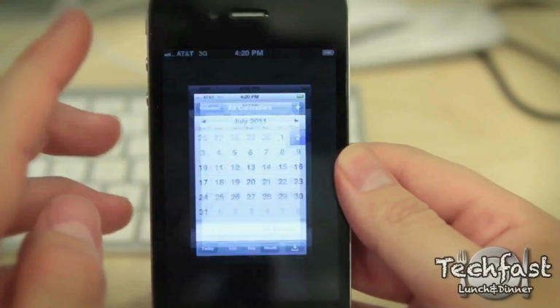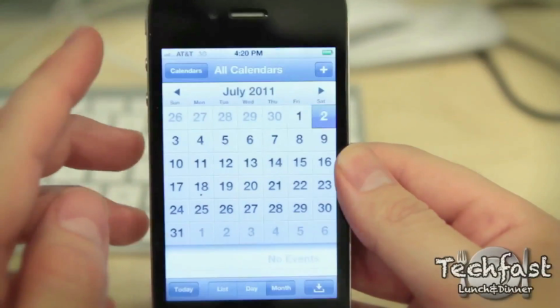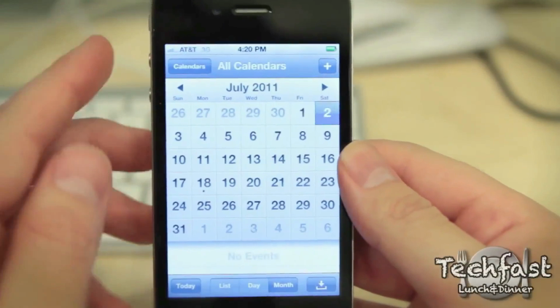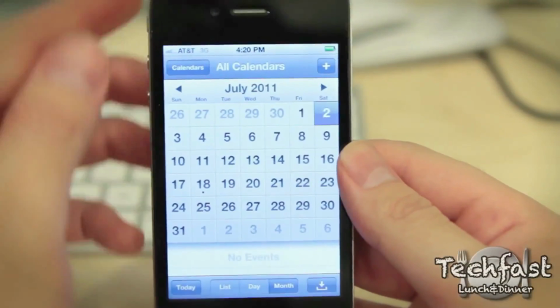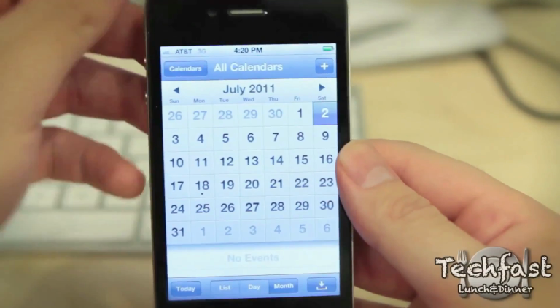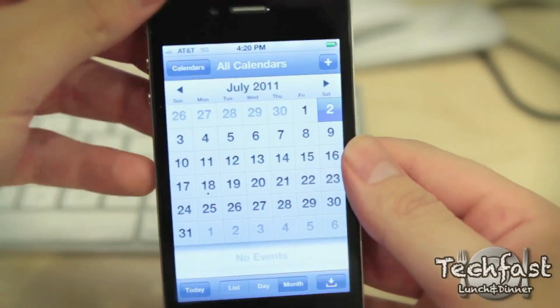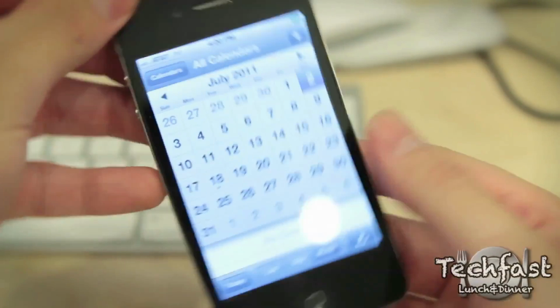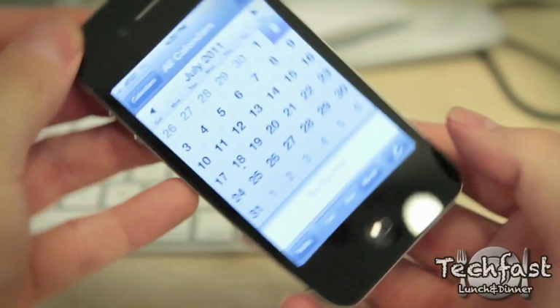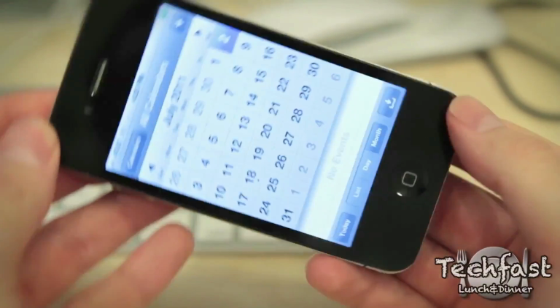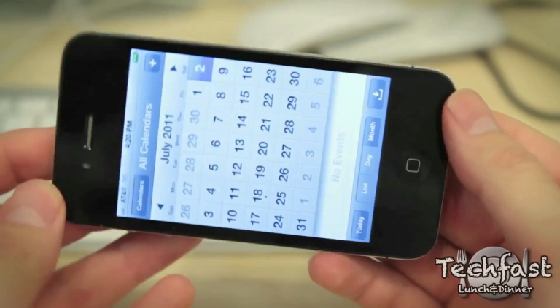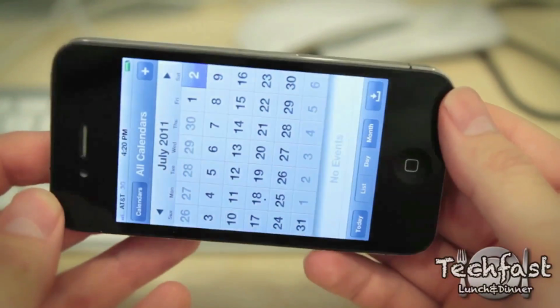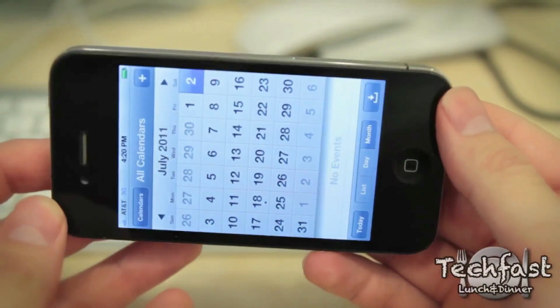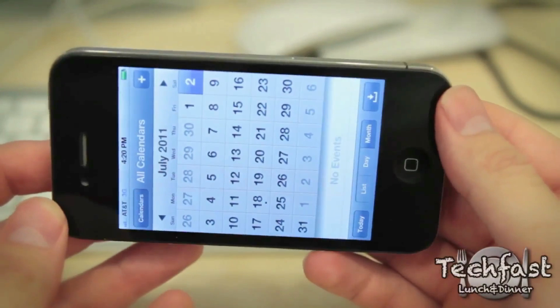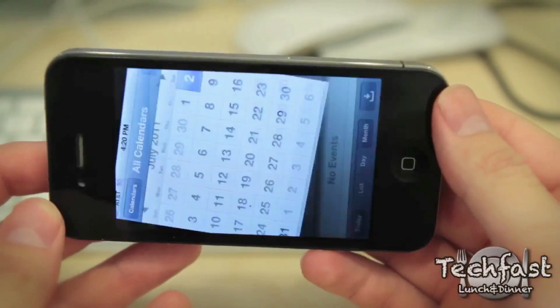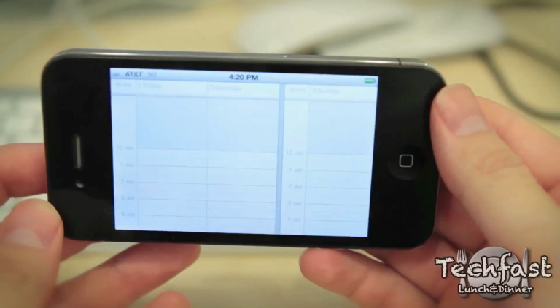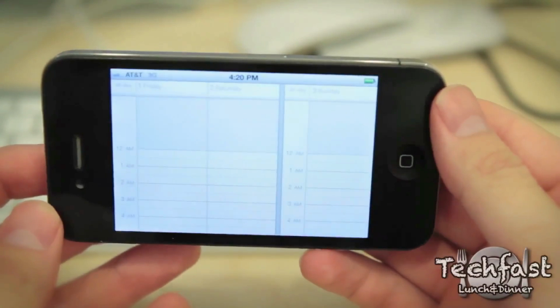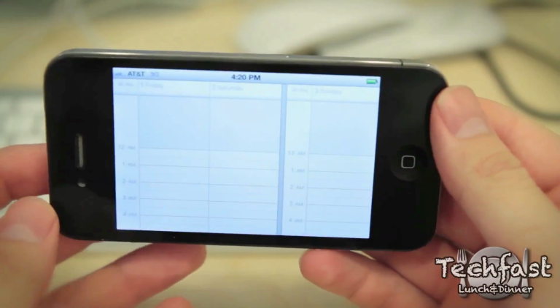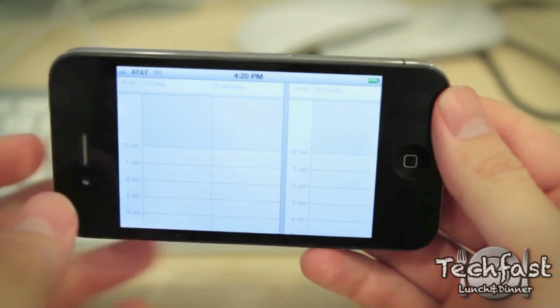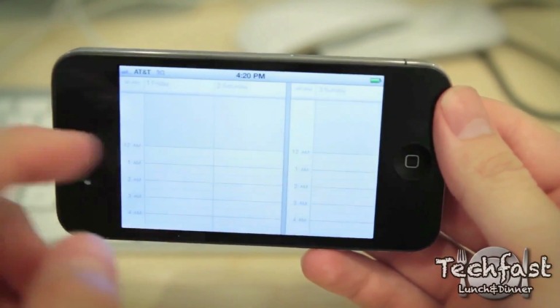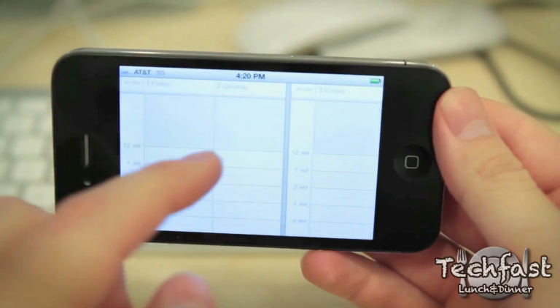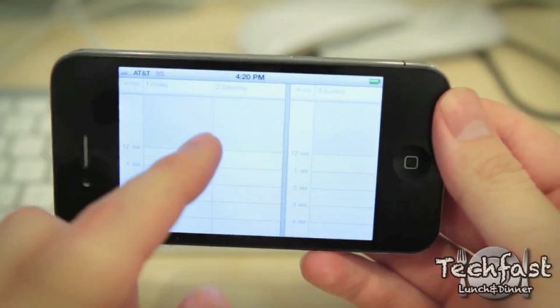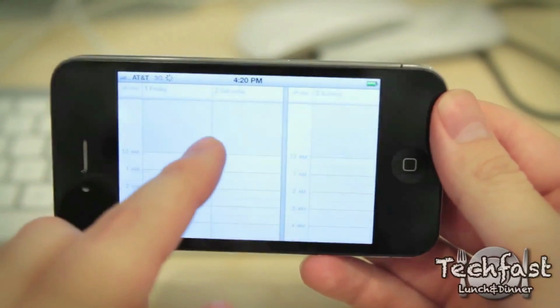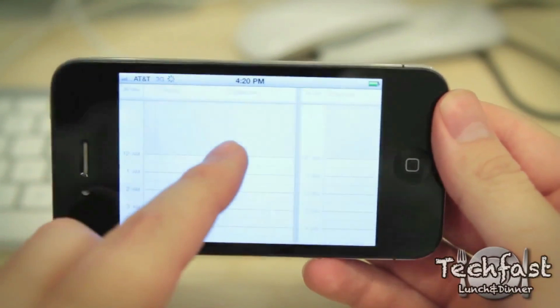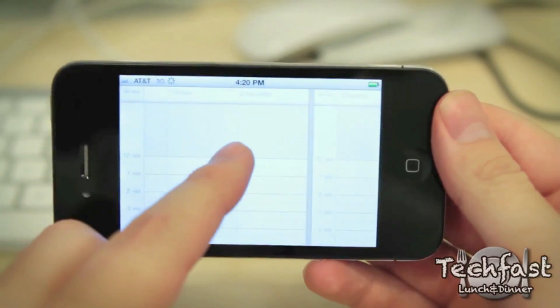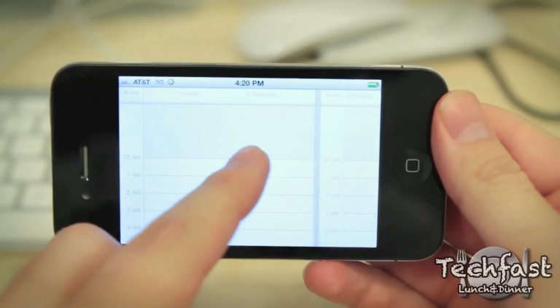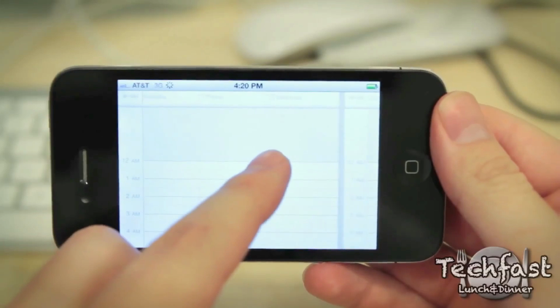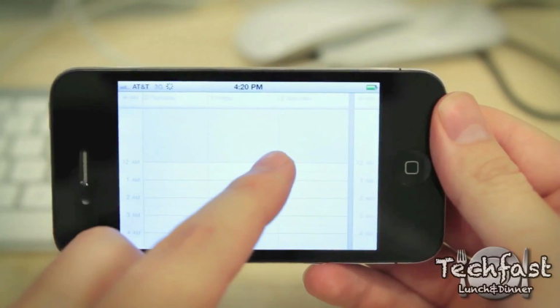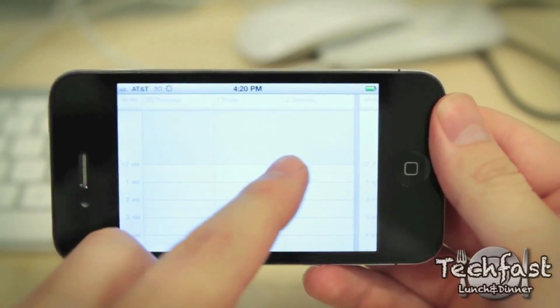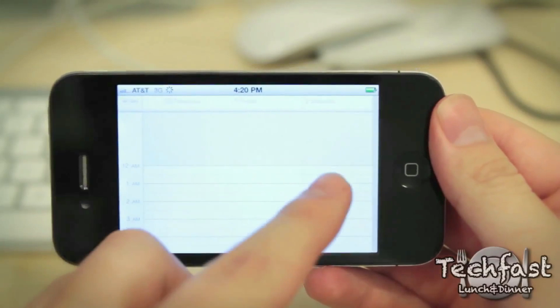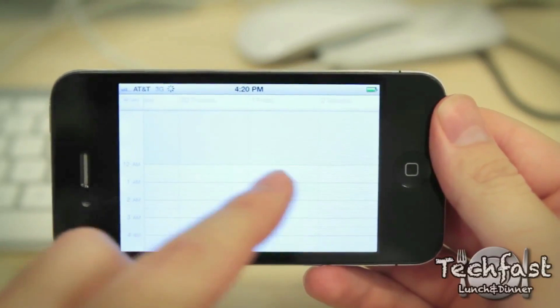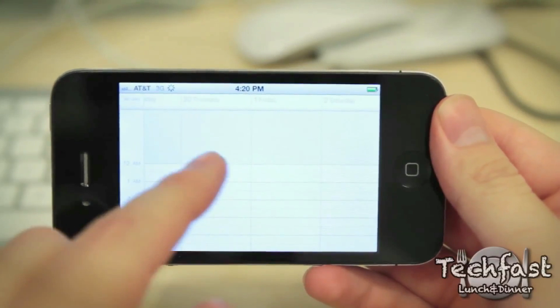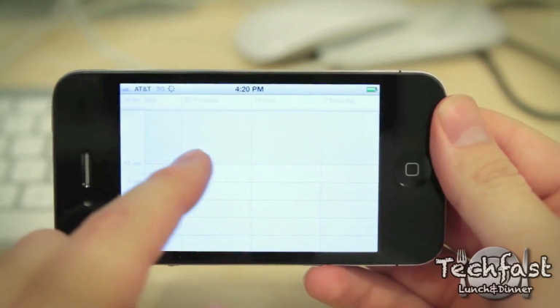Now if you are in Calendar in portrait mode, if you flip it sideways to landscape, you get a widescreen version where you can scroll left and right.